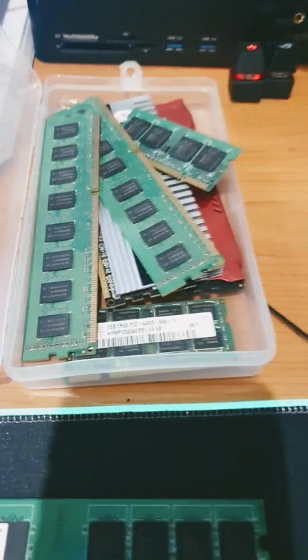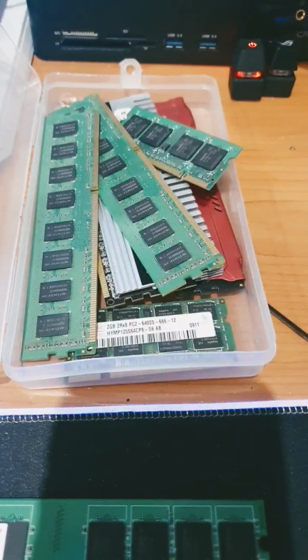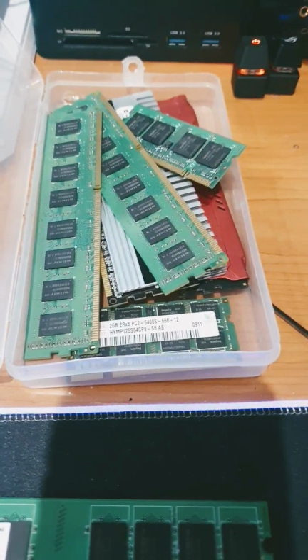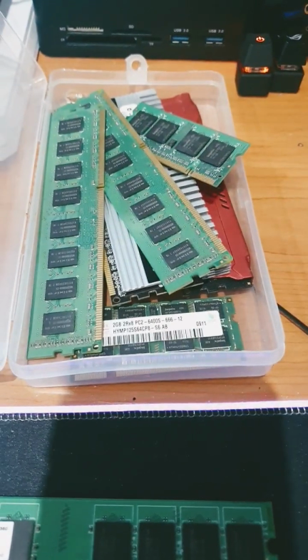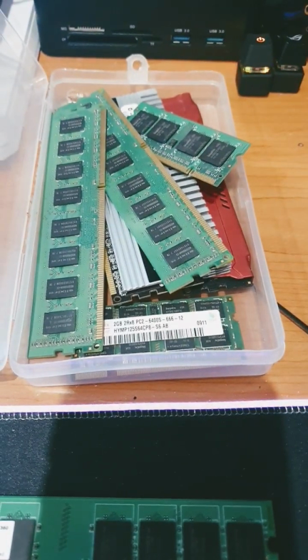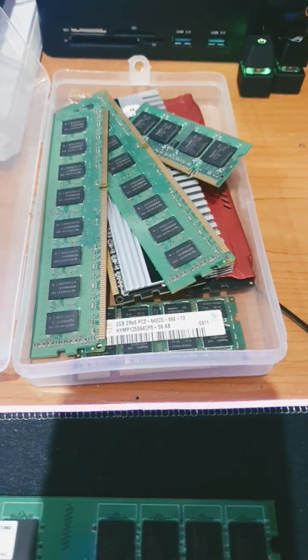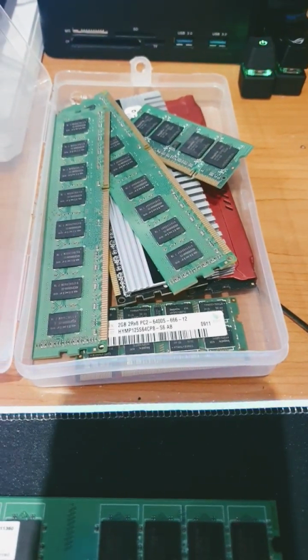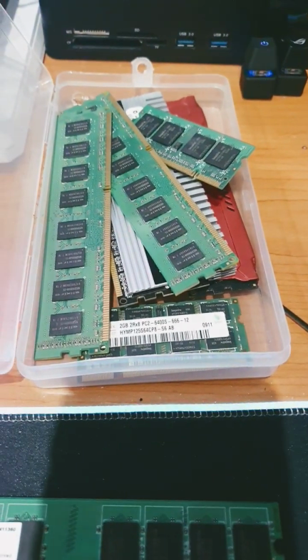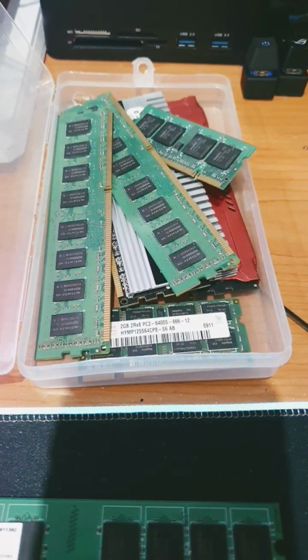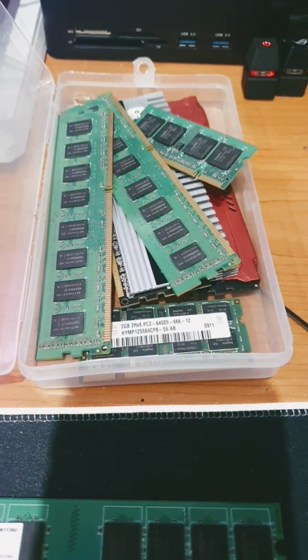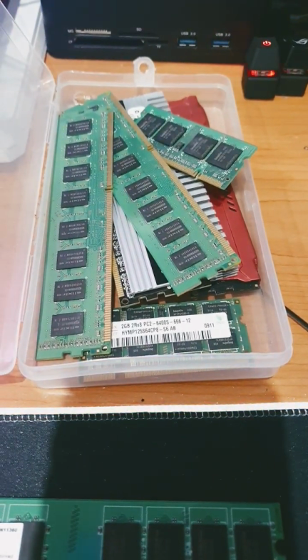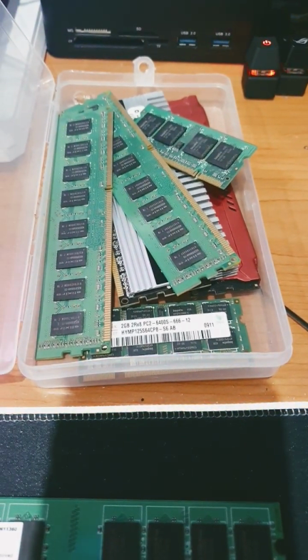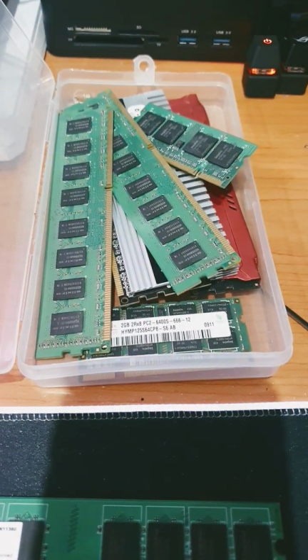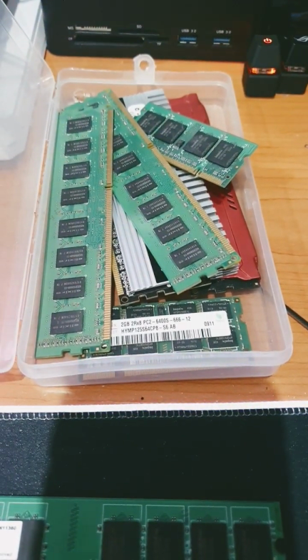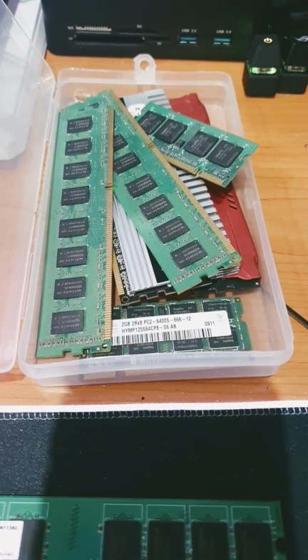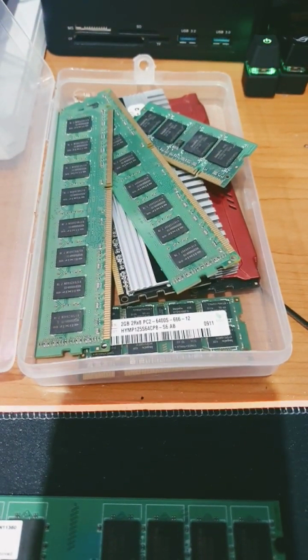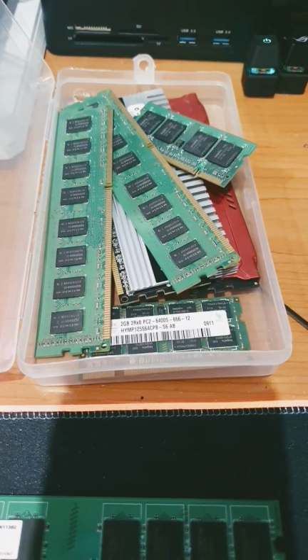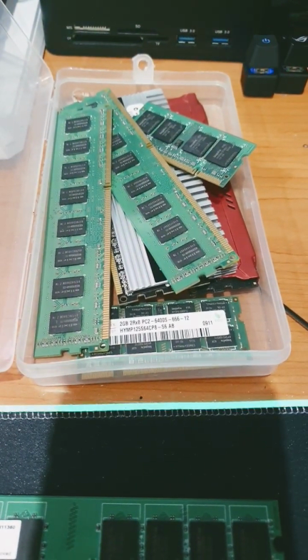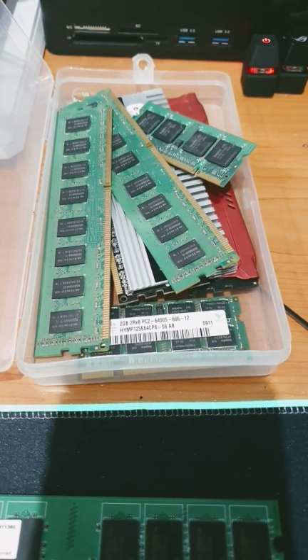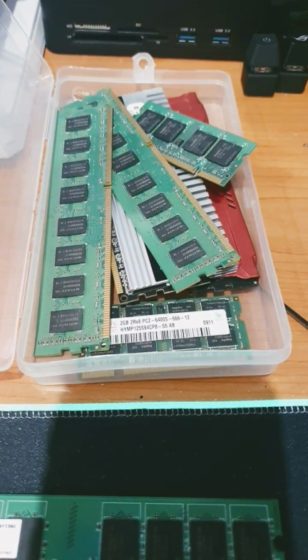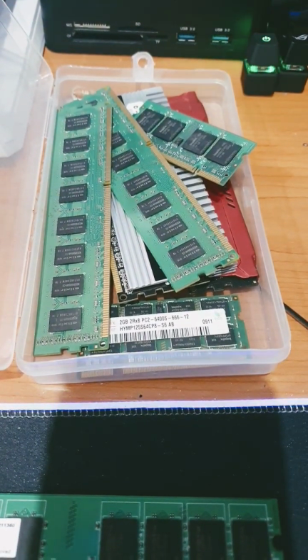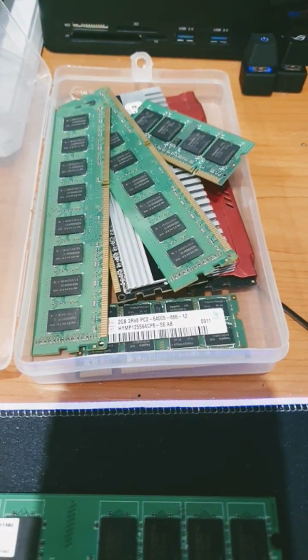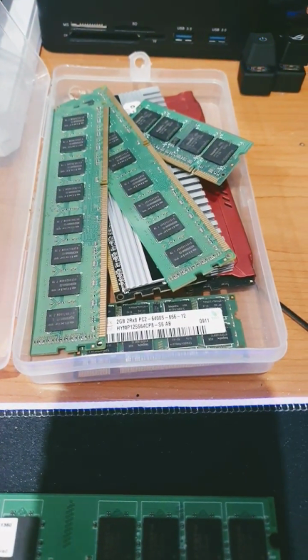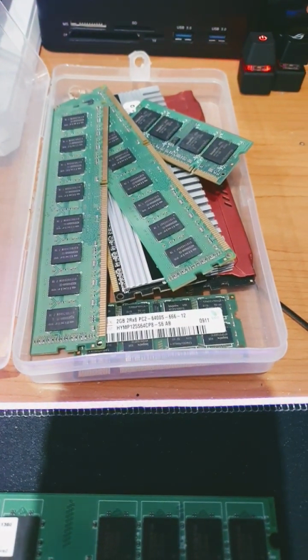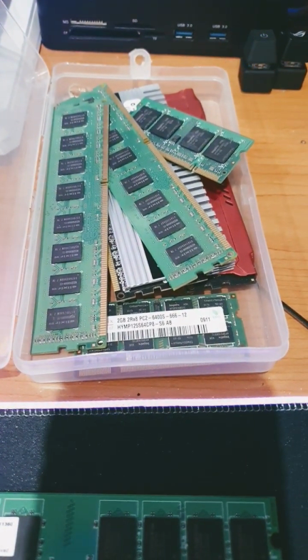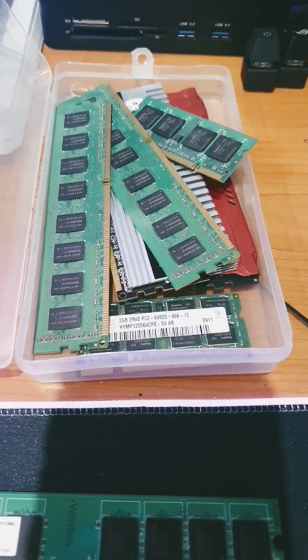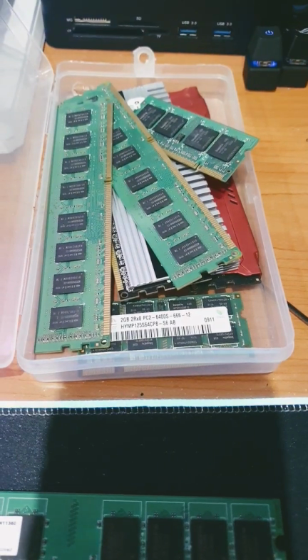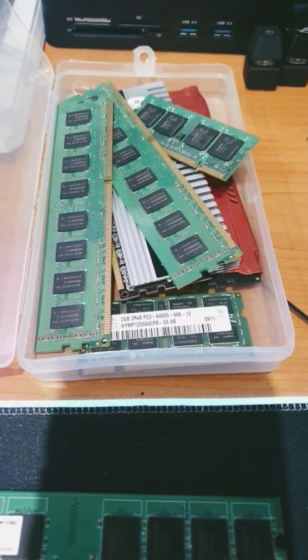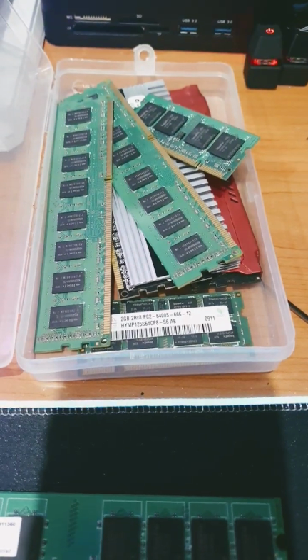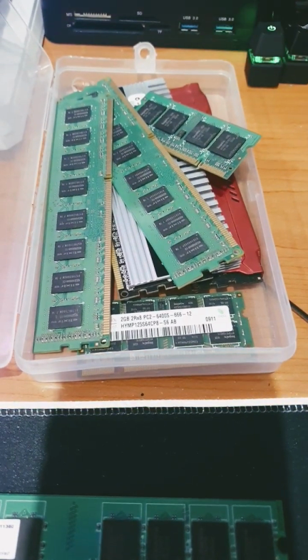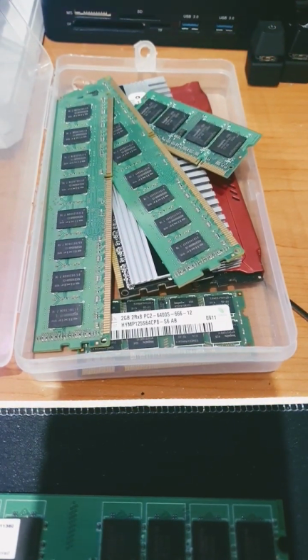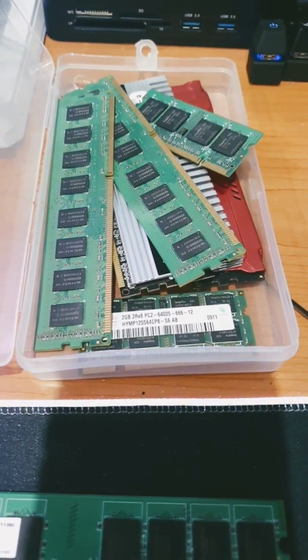Is RAM backward compatible, whether it's DDR1, 2, 3, 4, or 5? Let's find out.